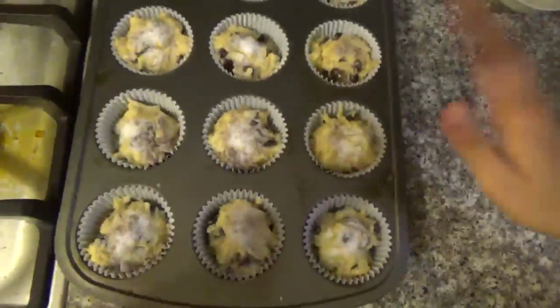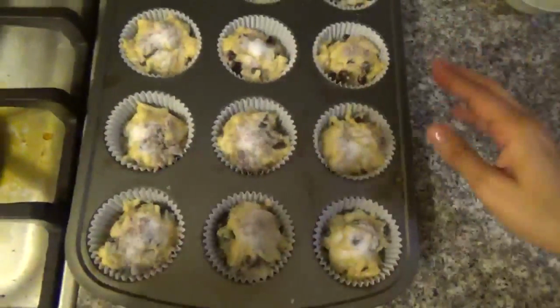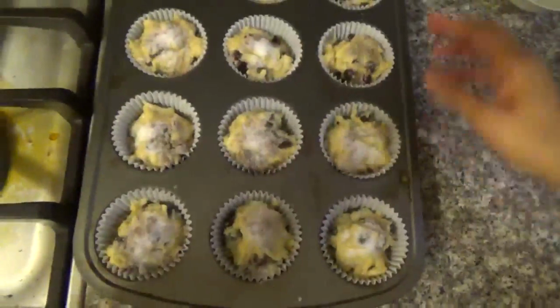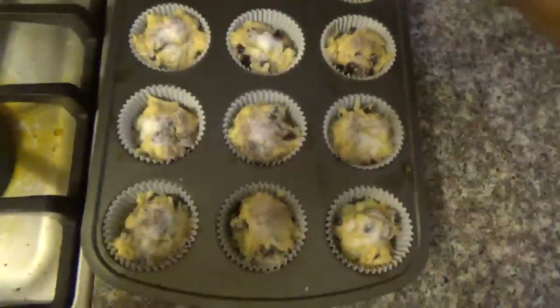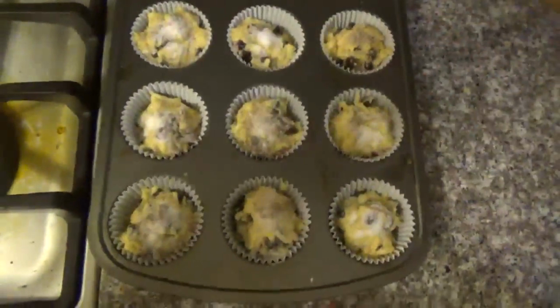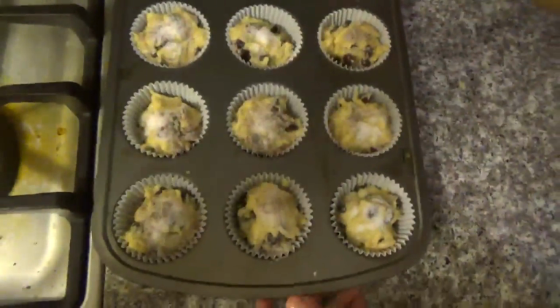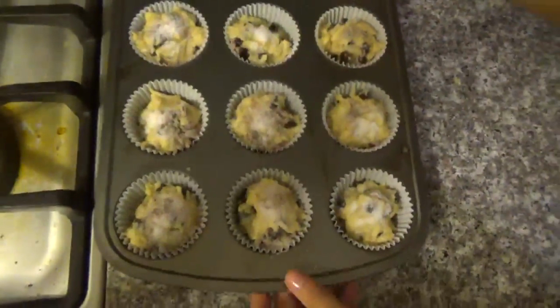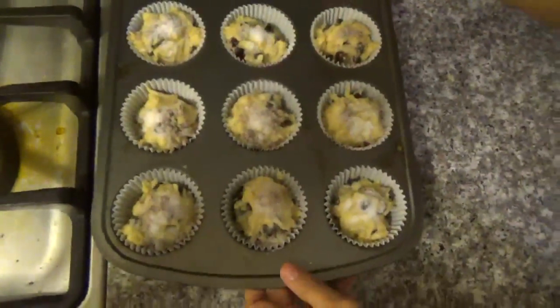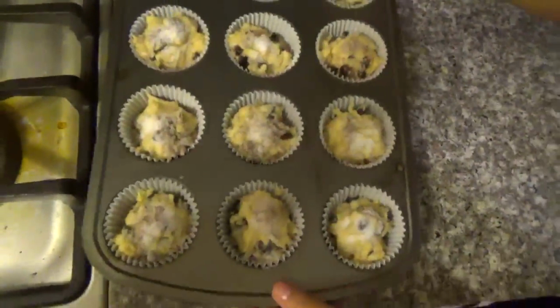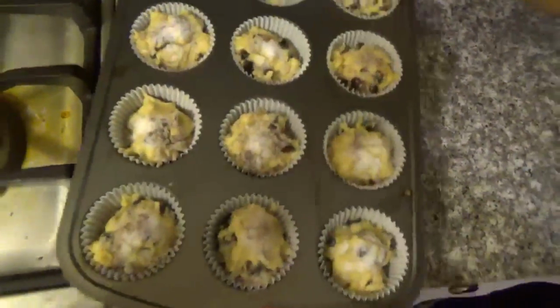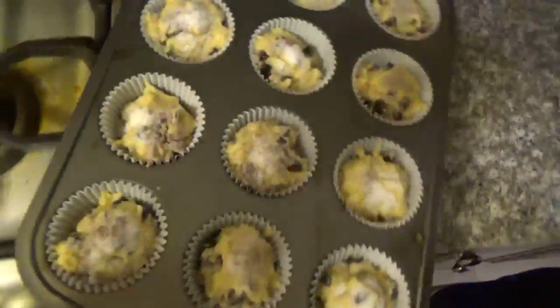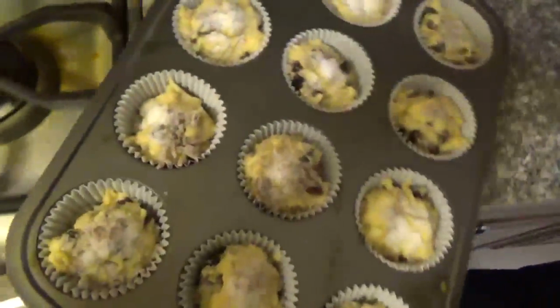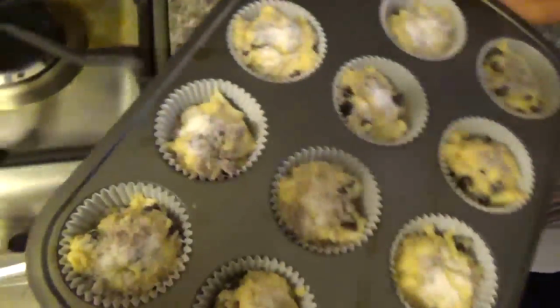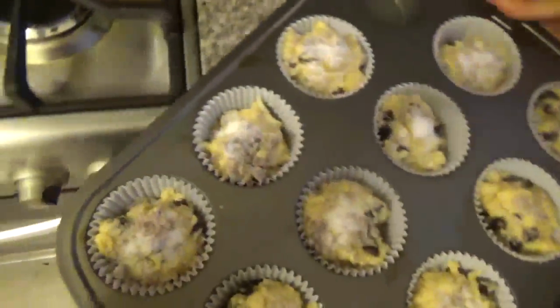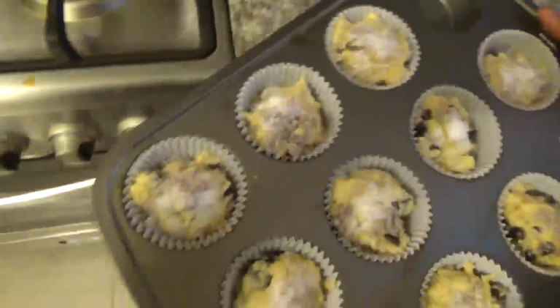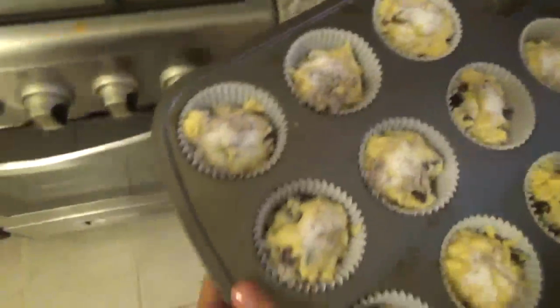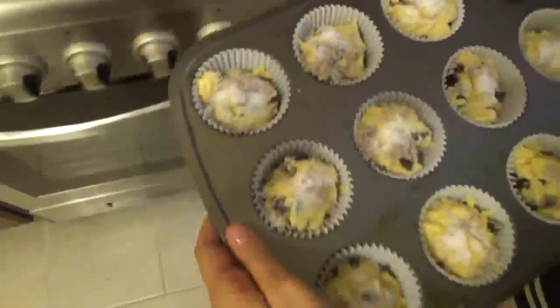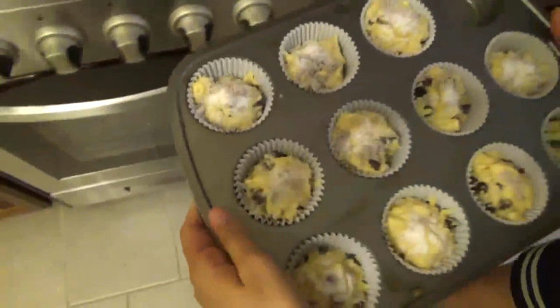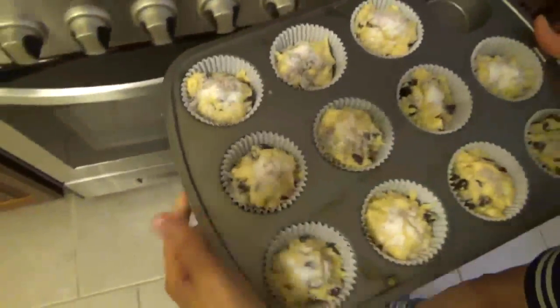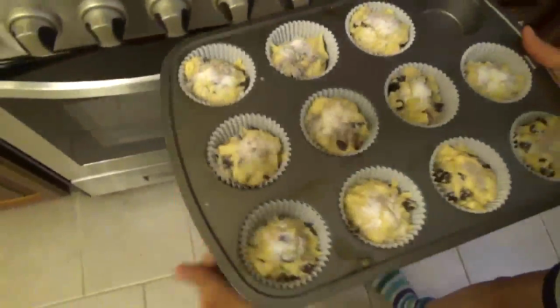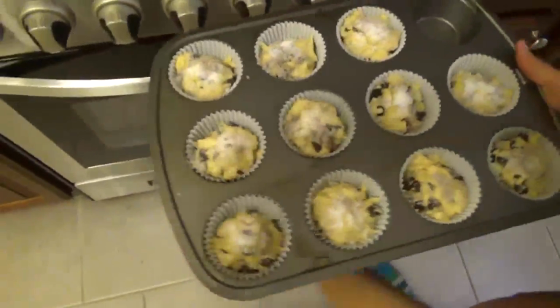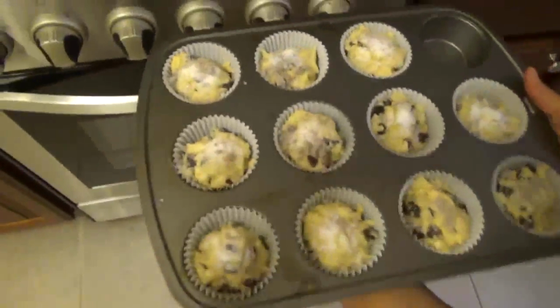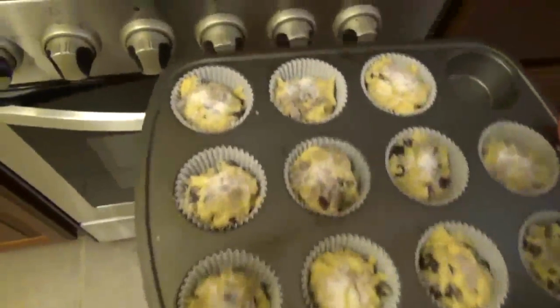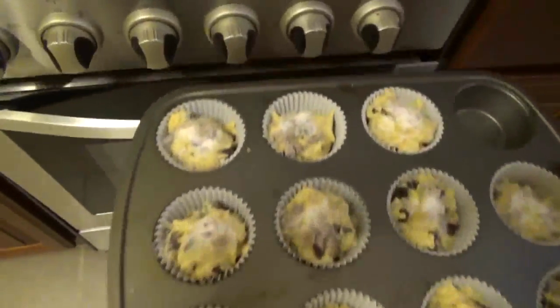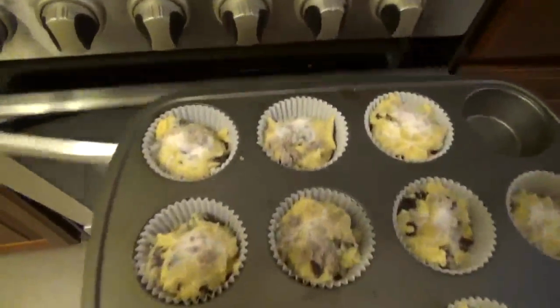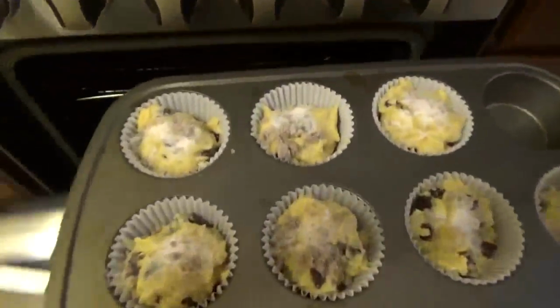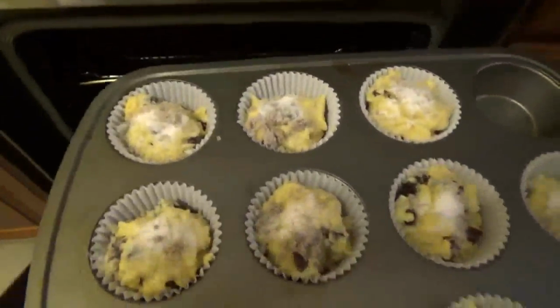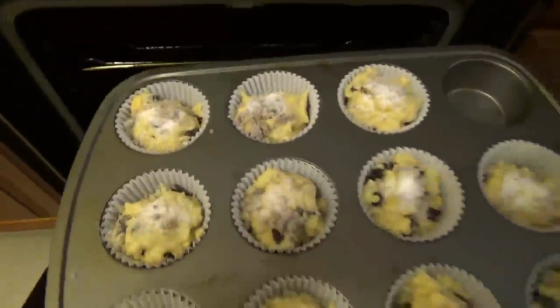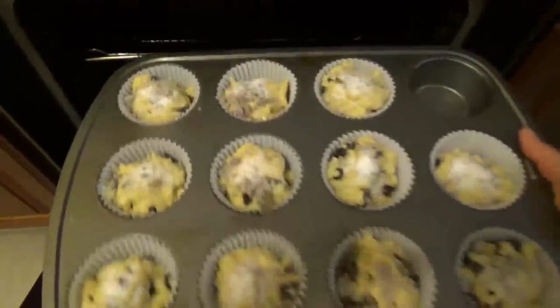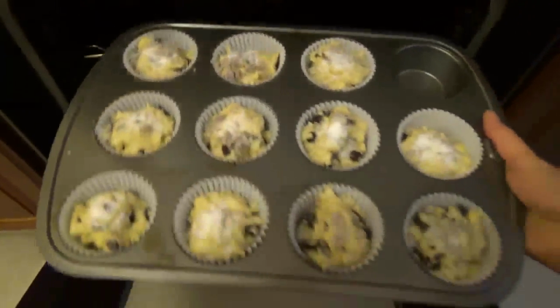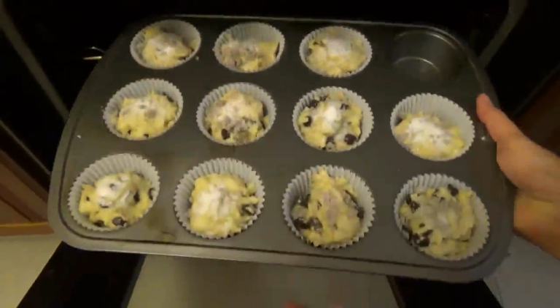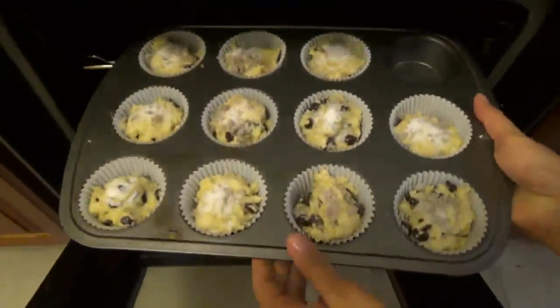Now we're going to bake for 20 to 25 minutes. Just keep an eye on it and we'll be back.